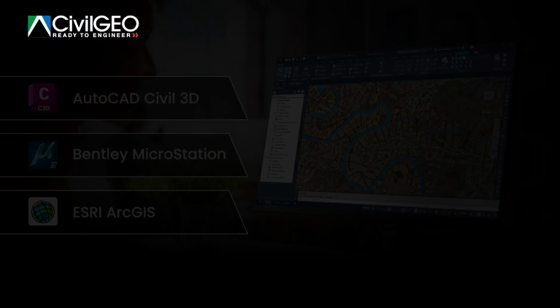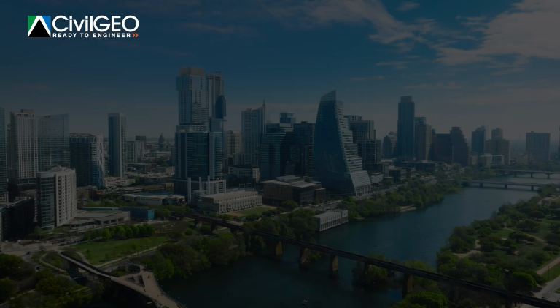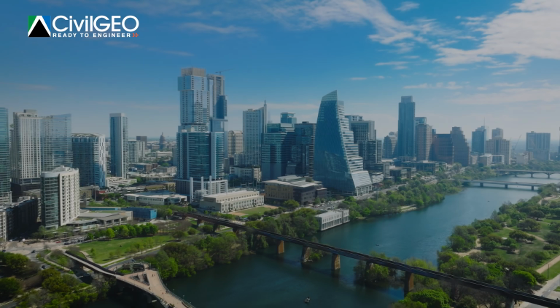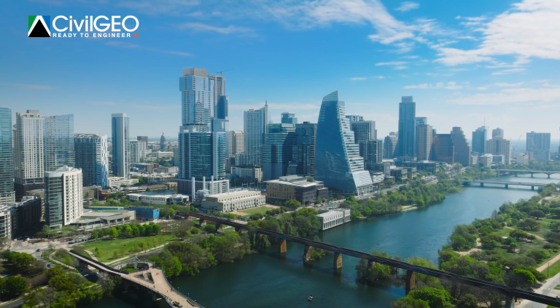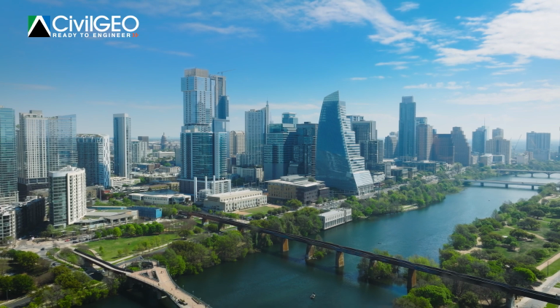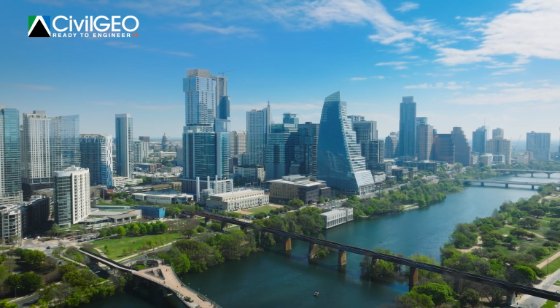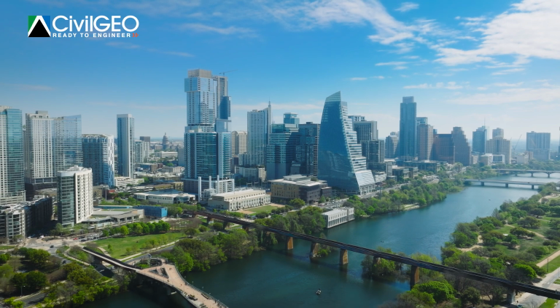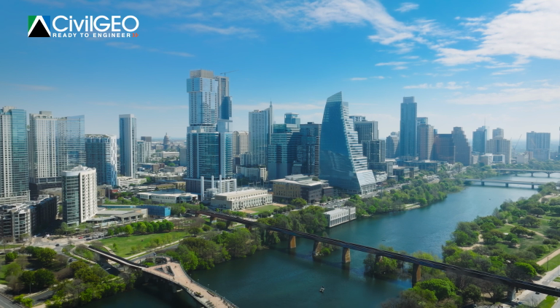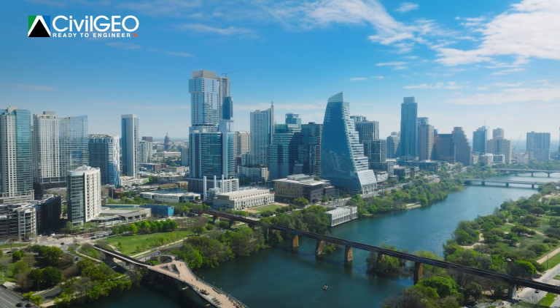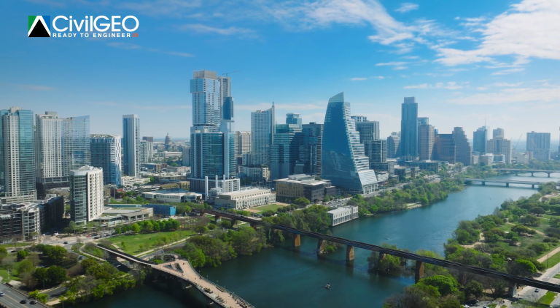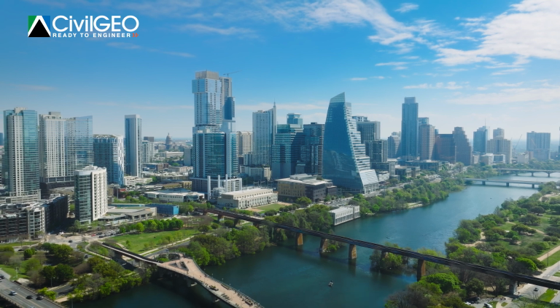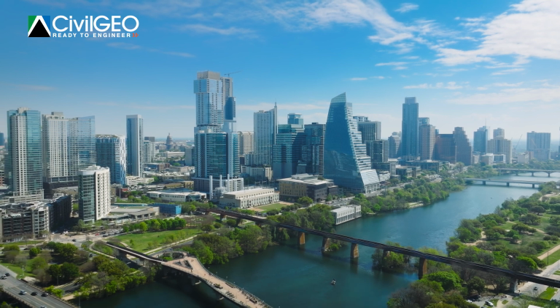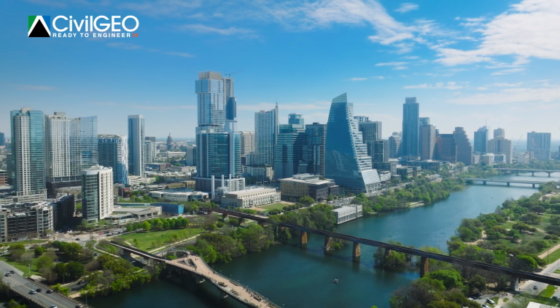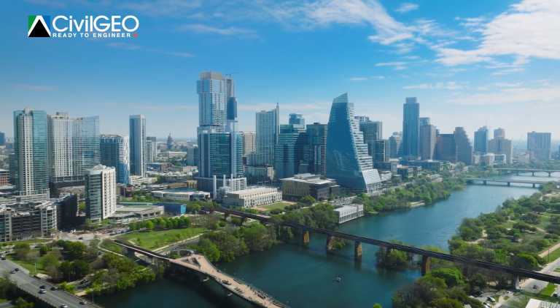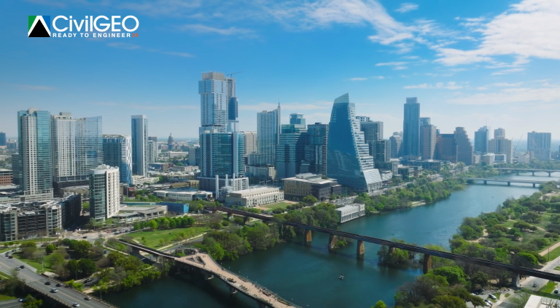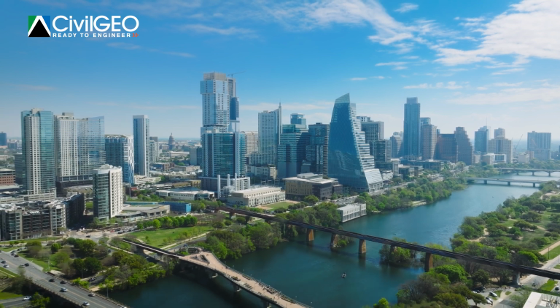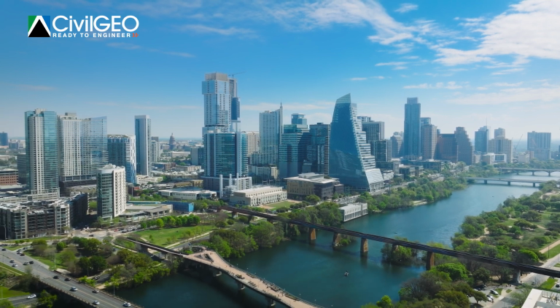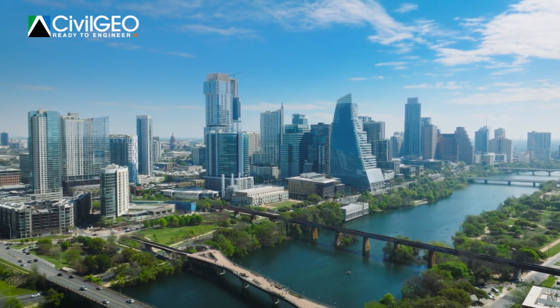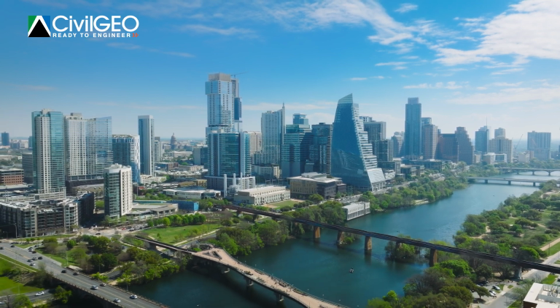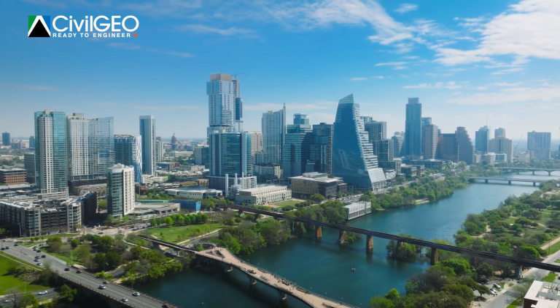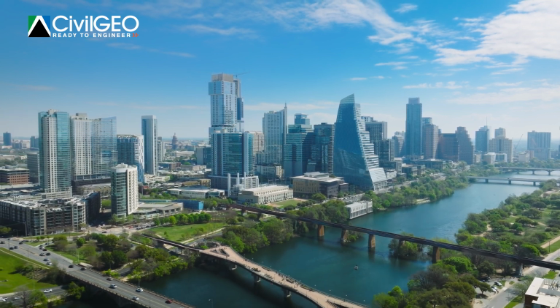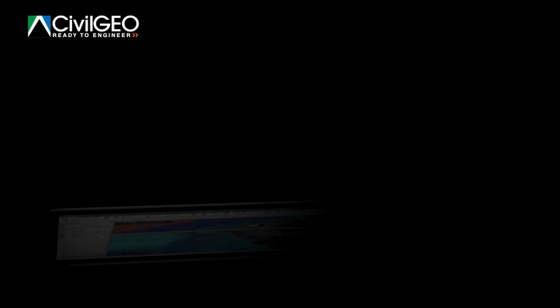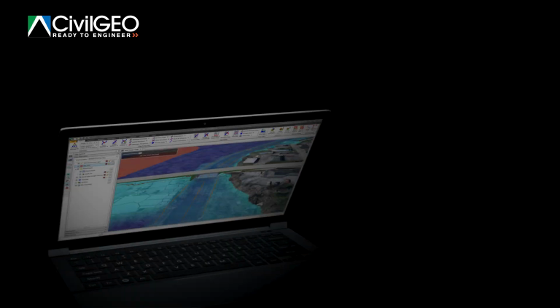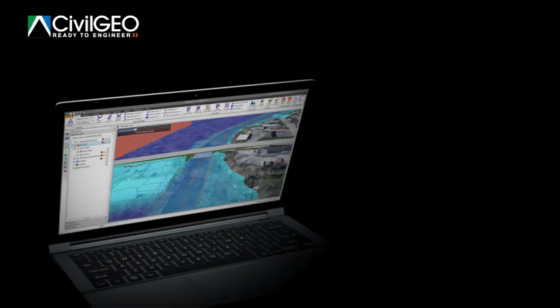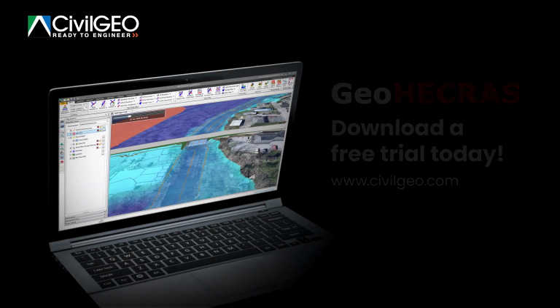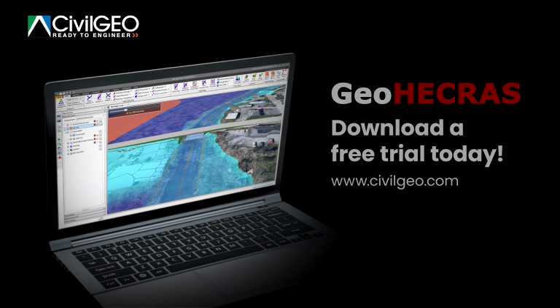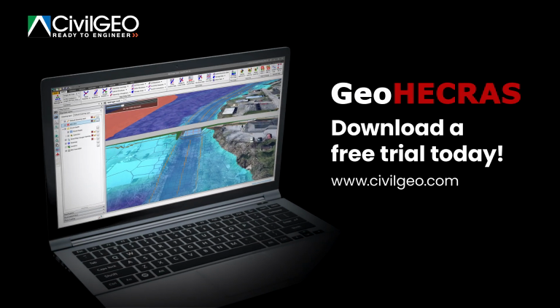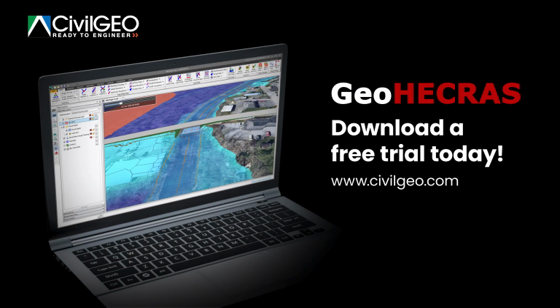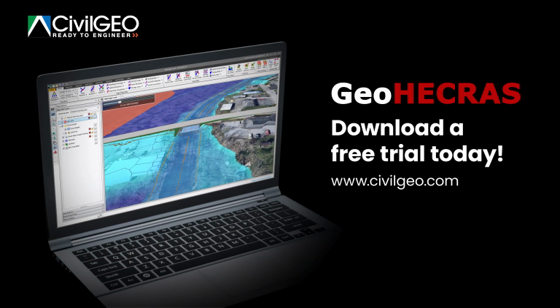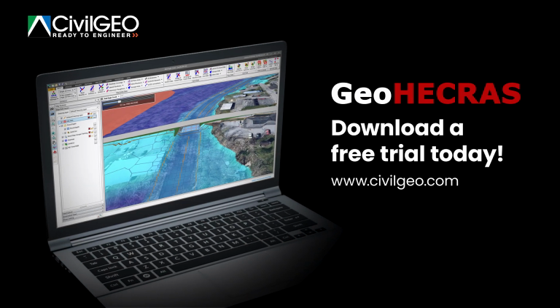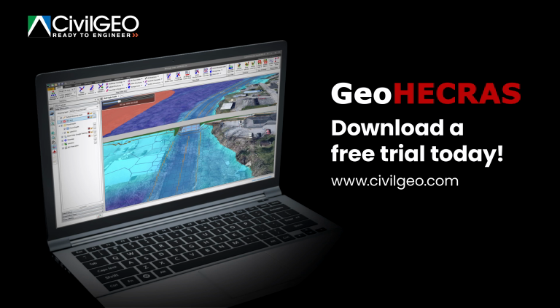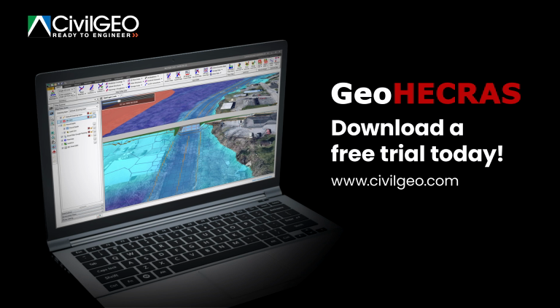Channel the power of GEOHECRAS with your next engineering project. Download a free trial today.